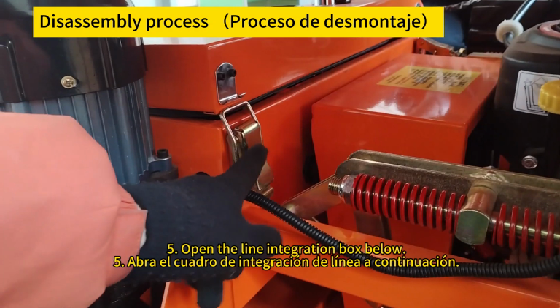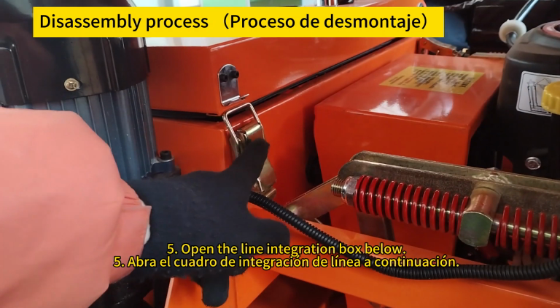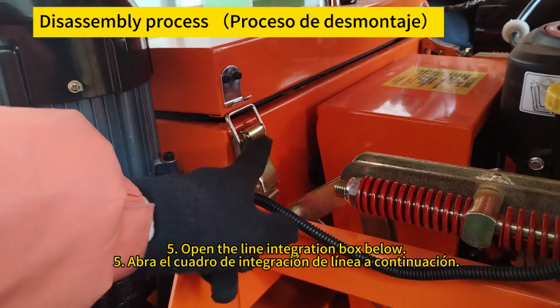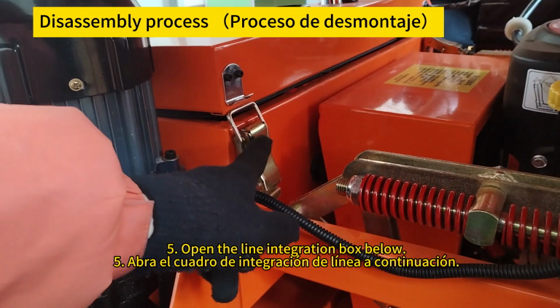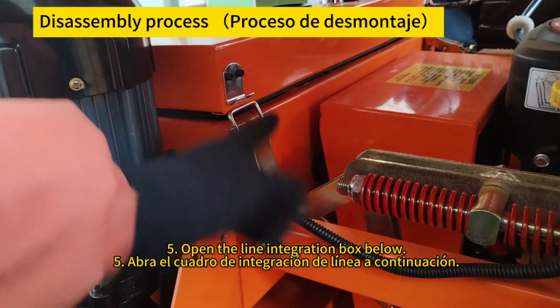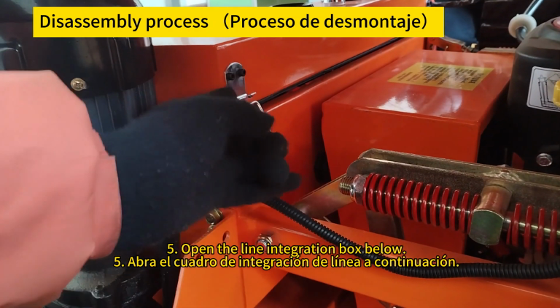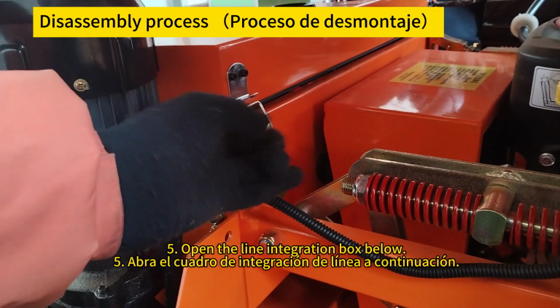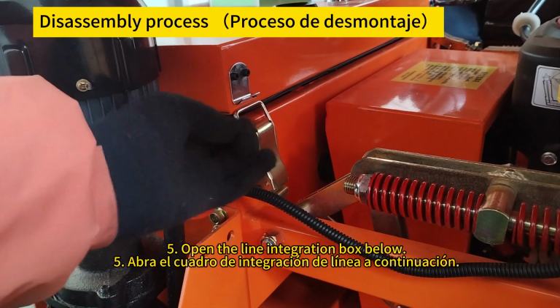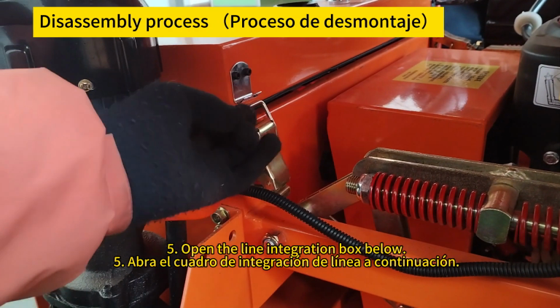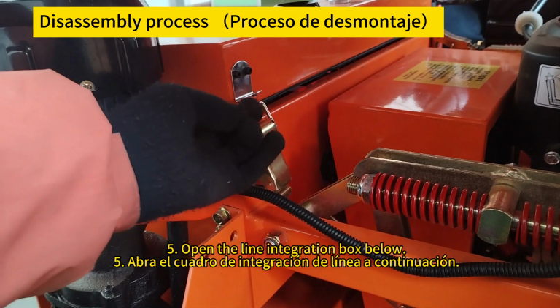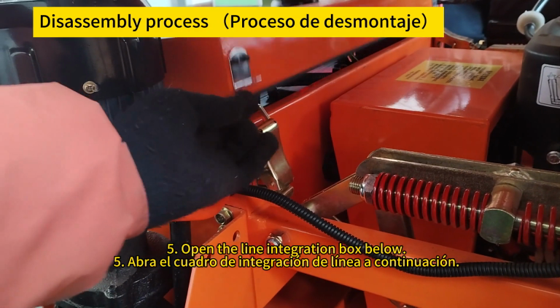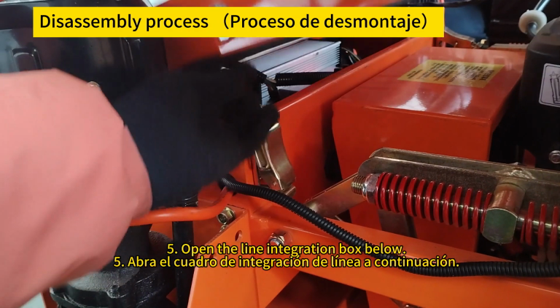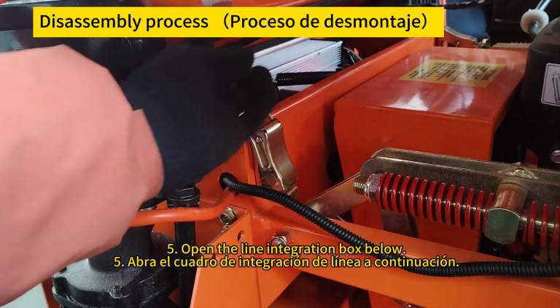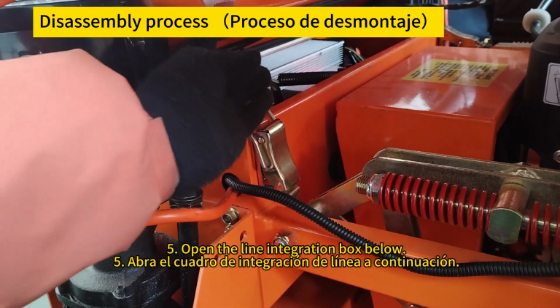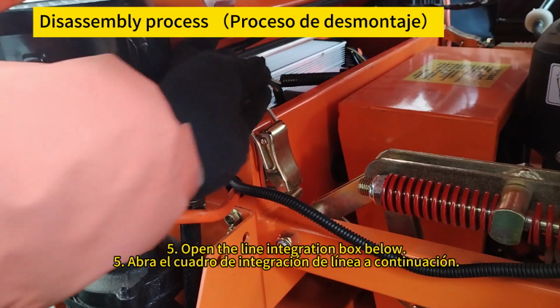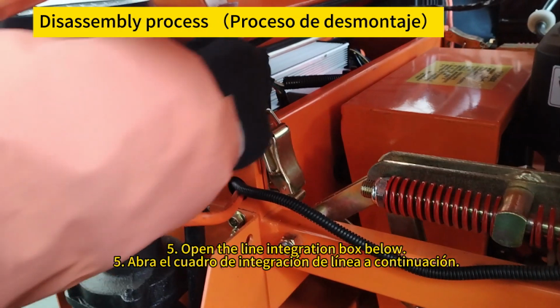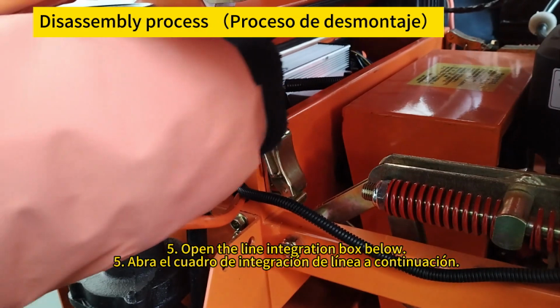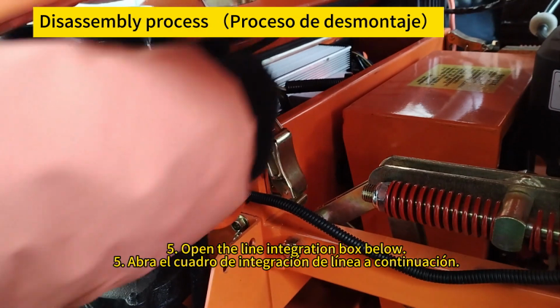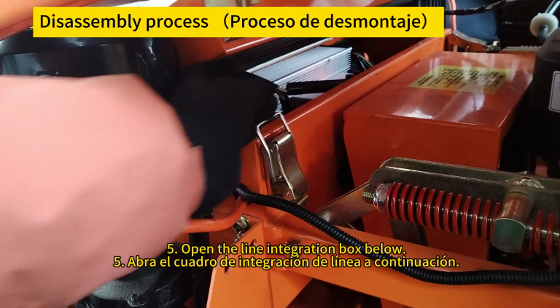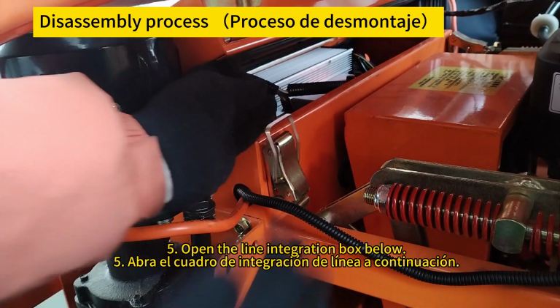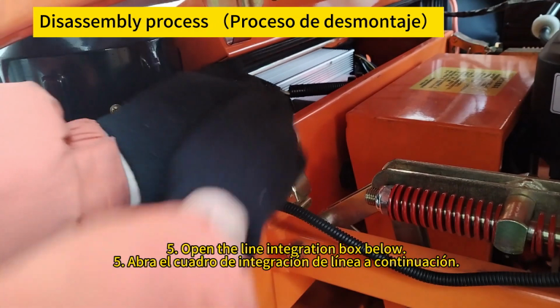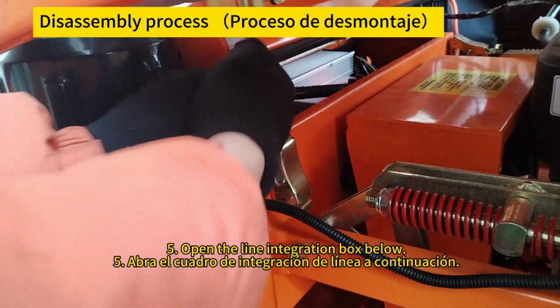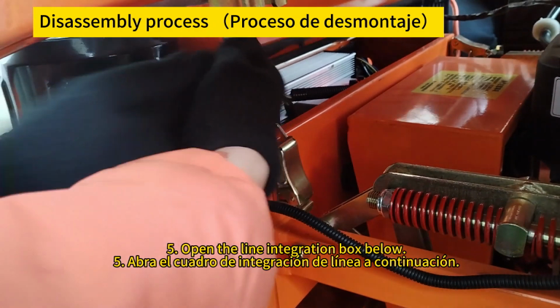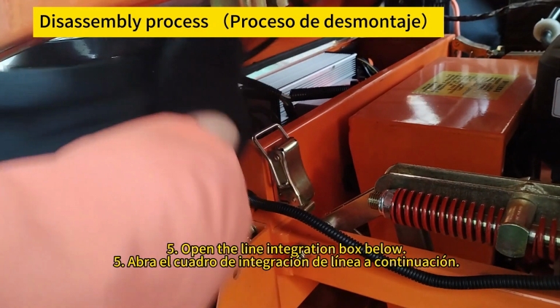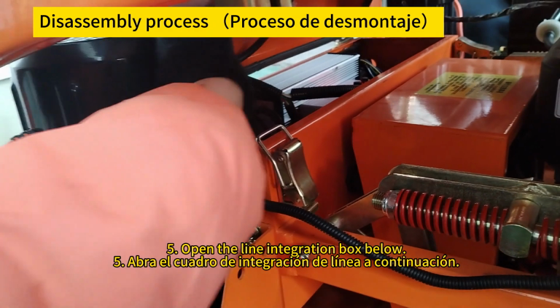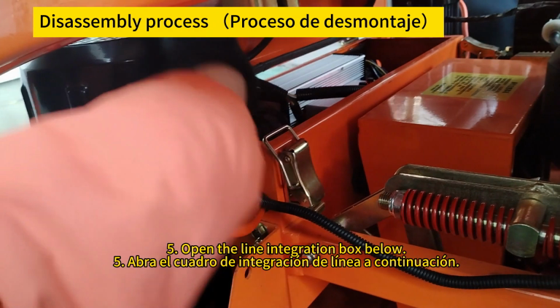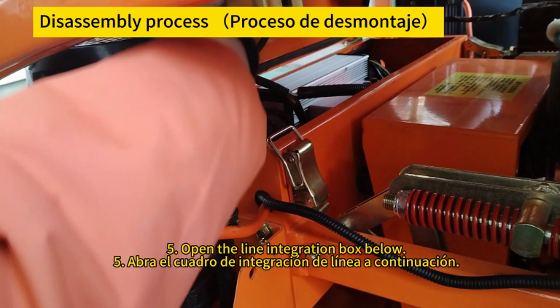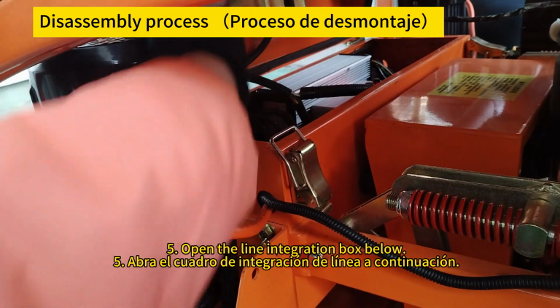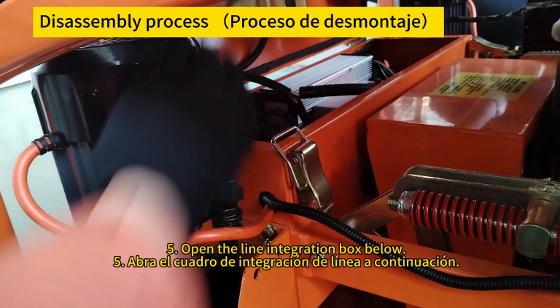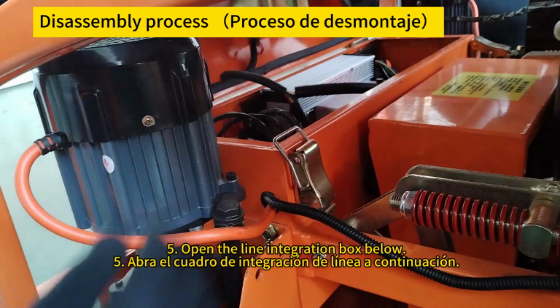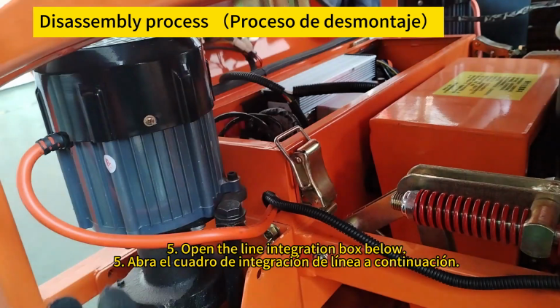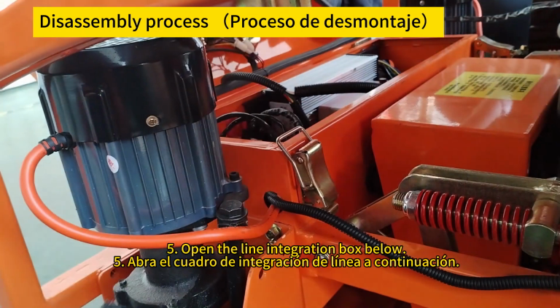Open the circuit integration box below. Abra el cuadro de integración de circuitos de abajo.